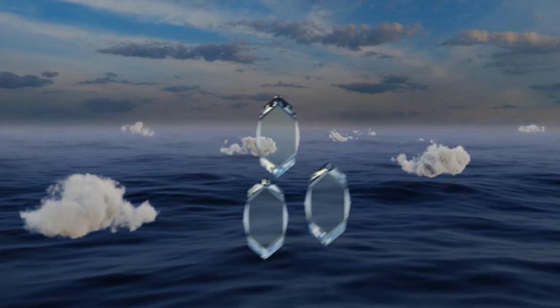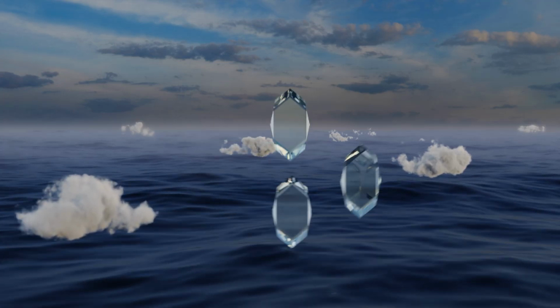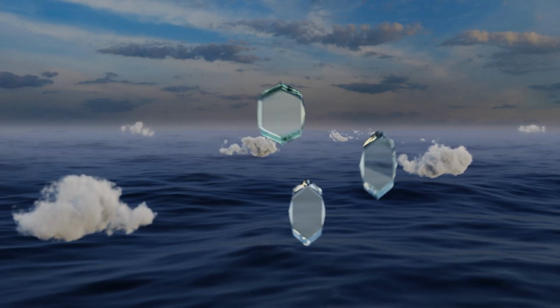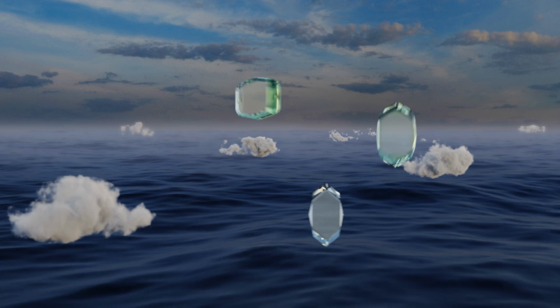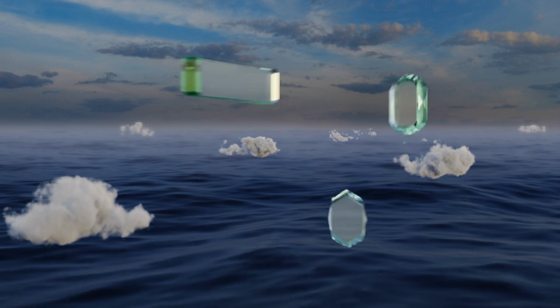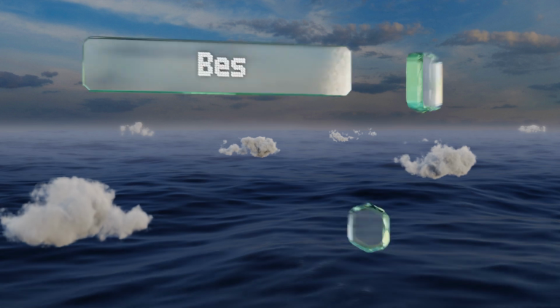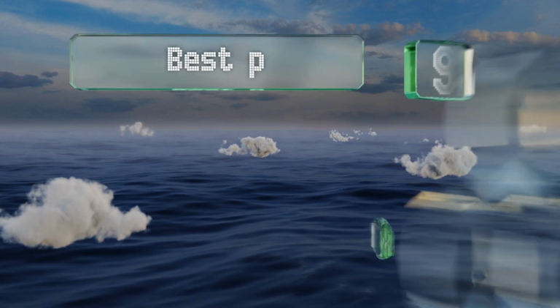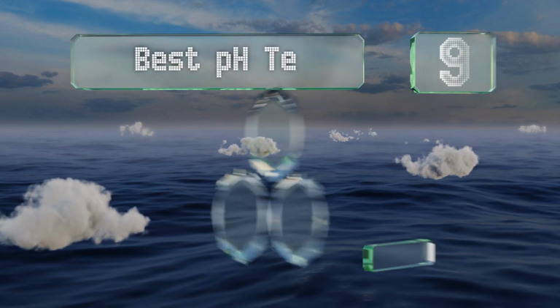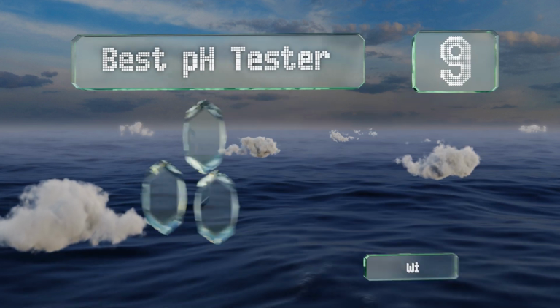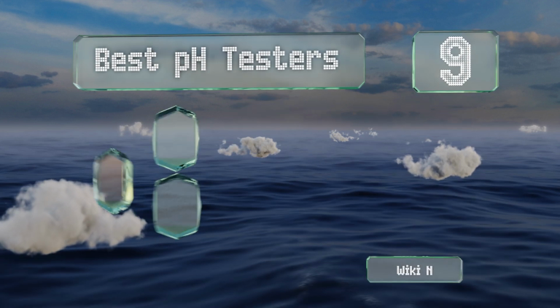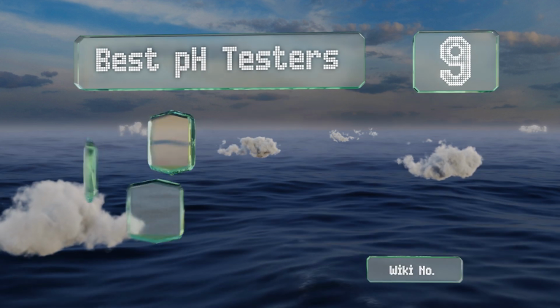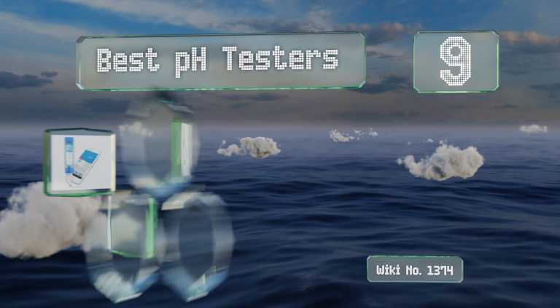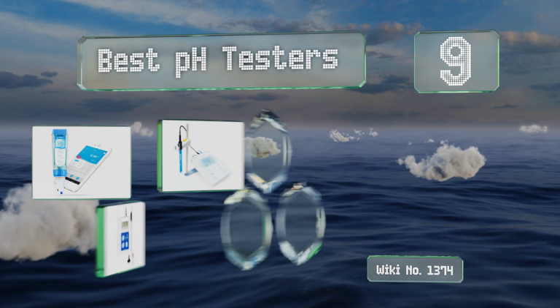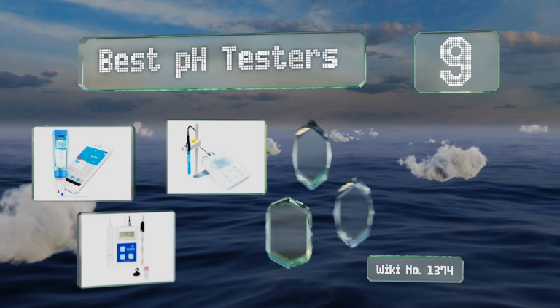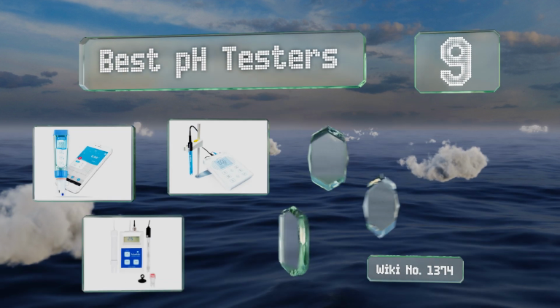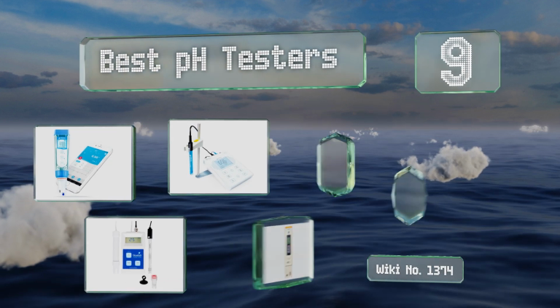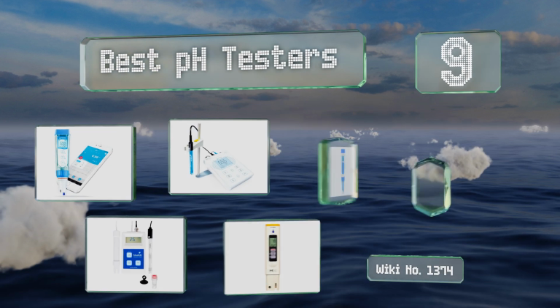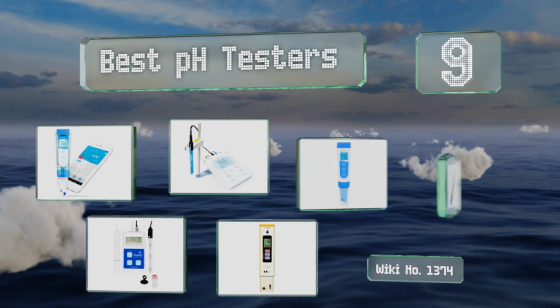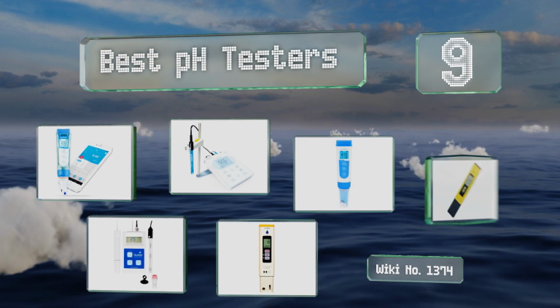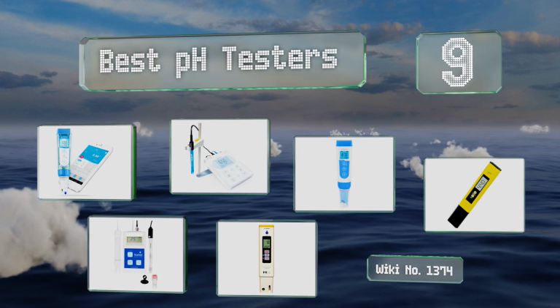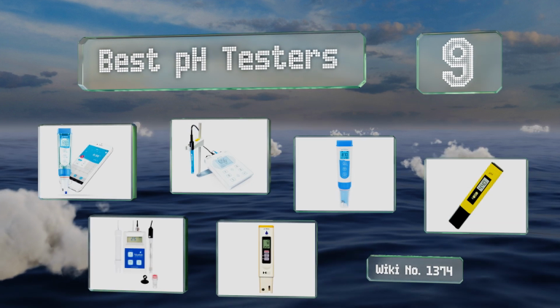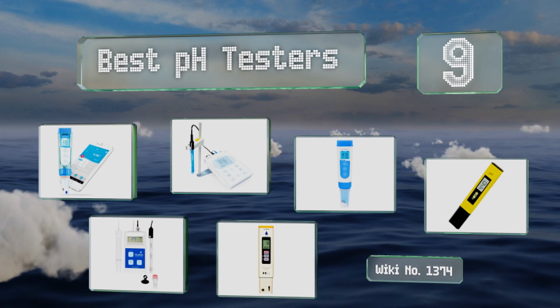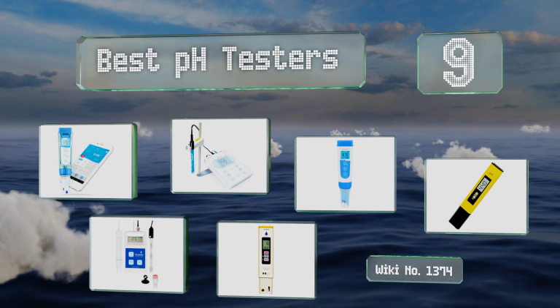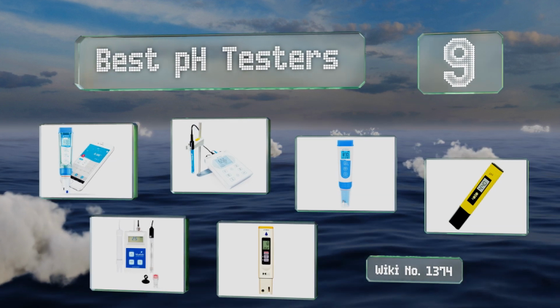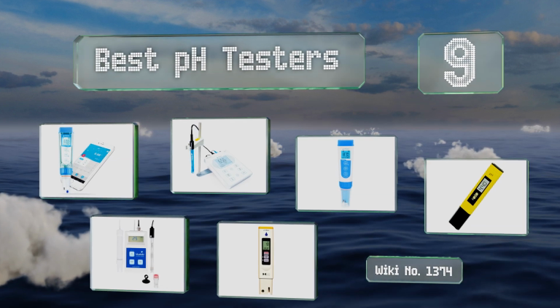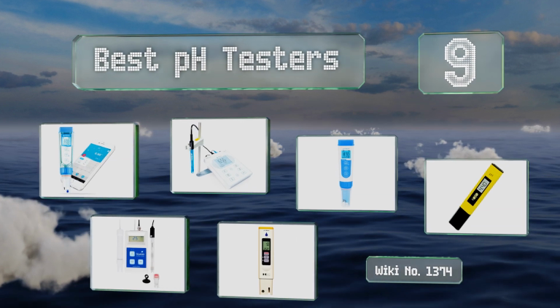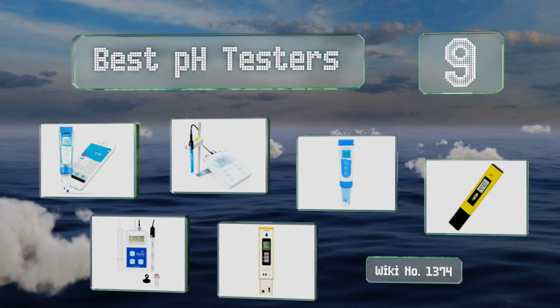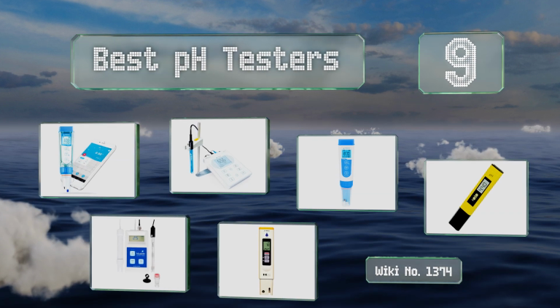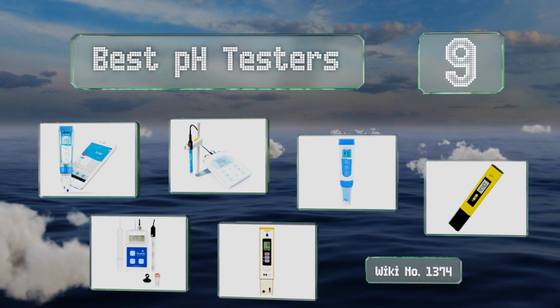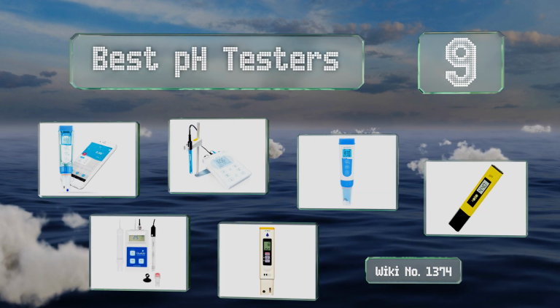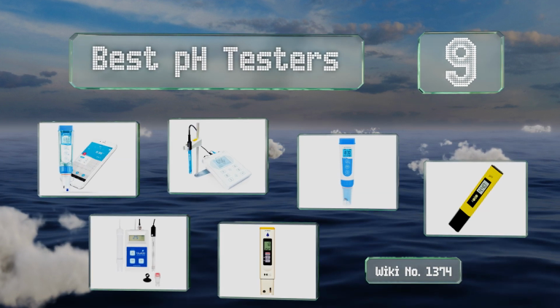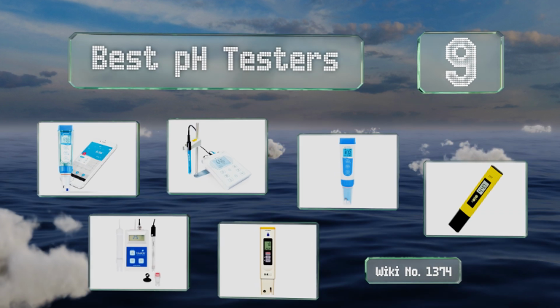EasyVid presents the nine best pH testers. Let's get started with the list.